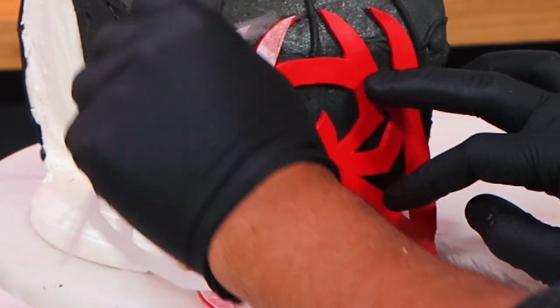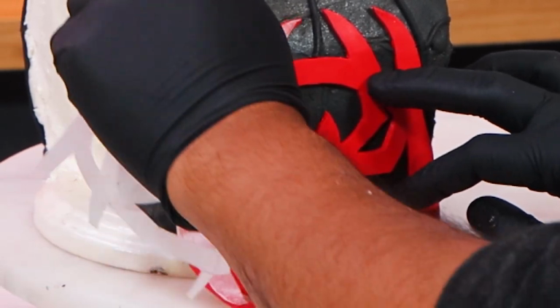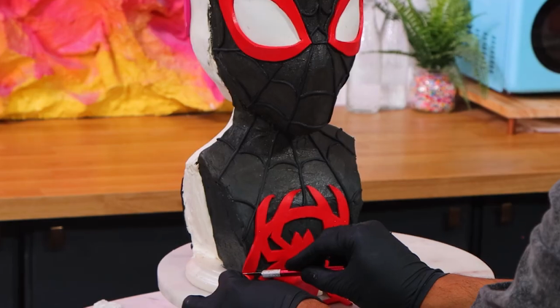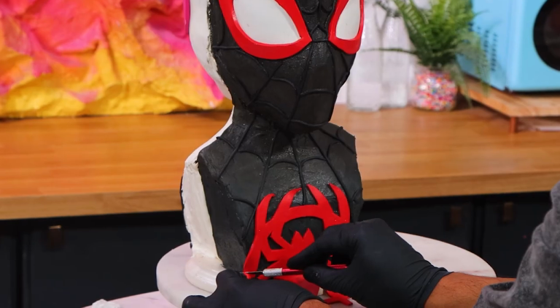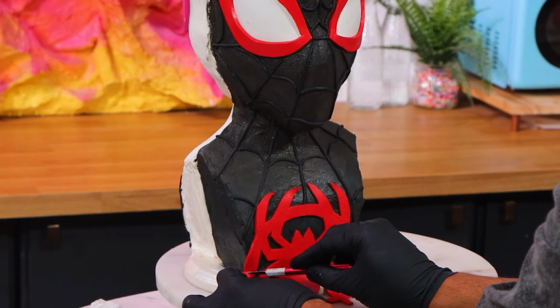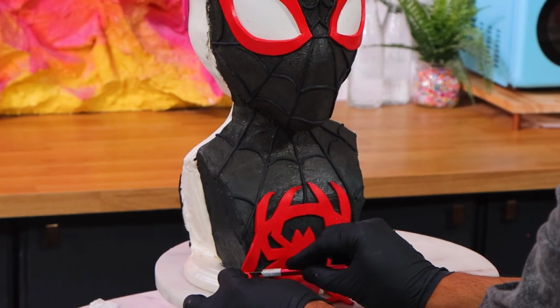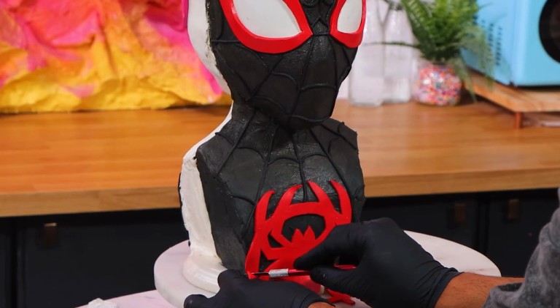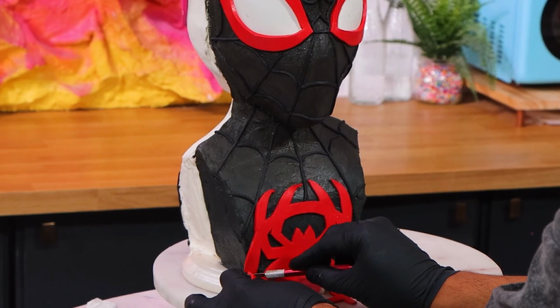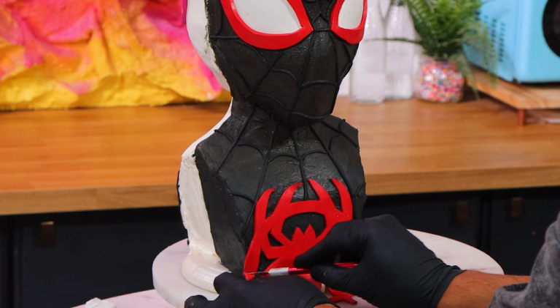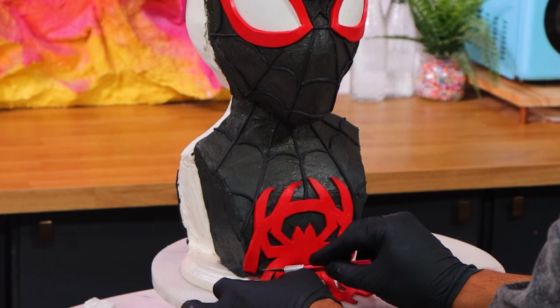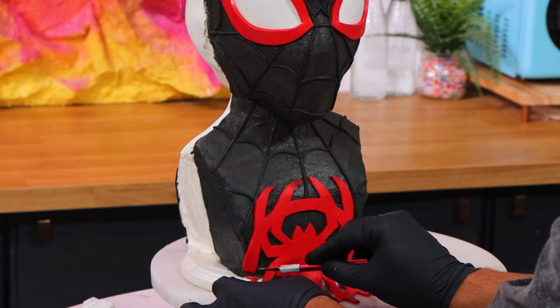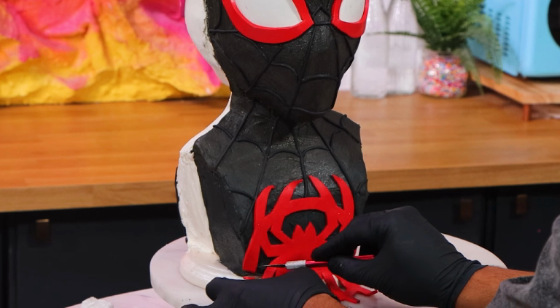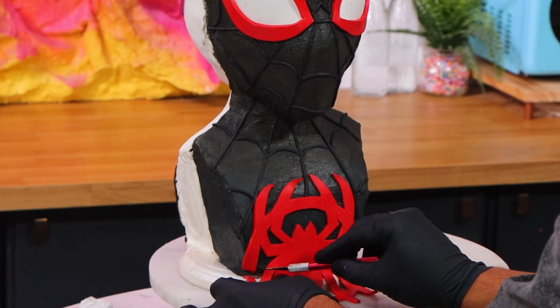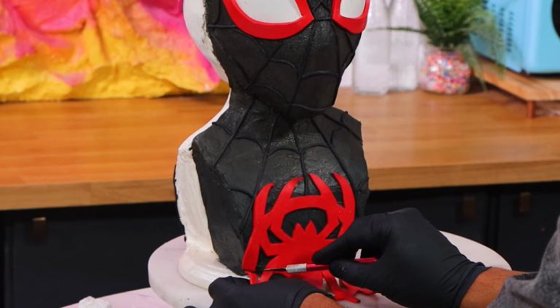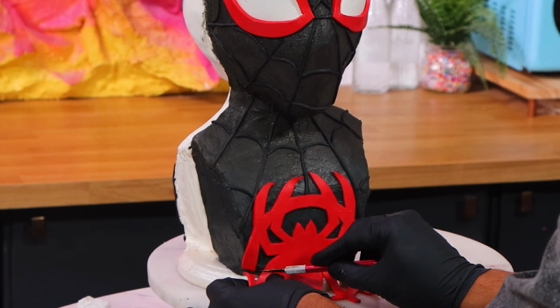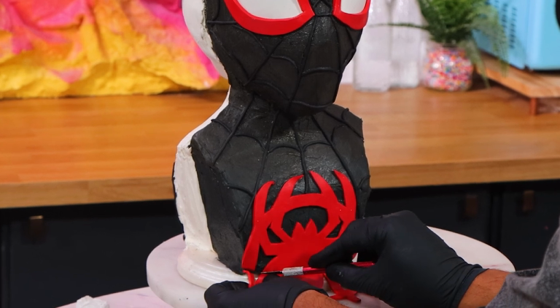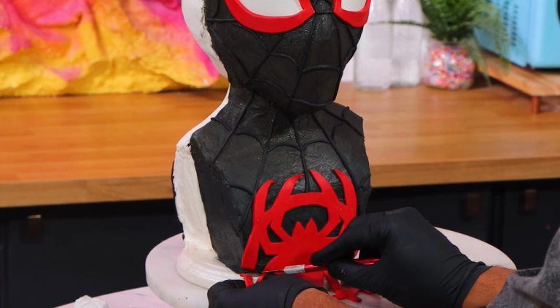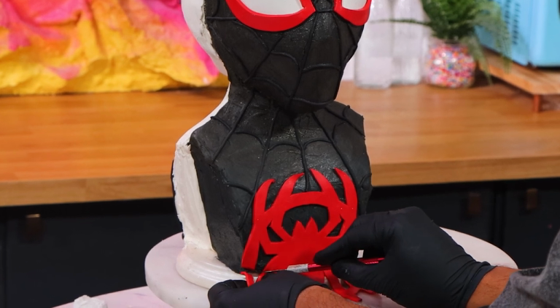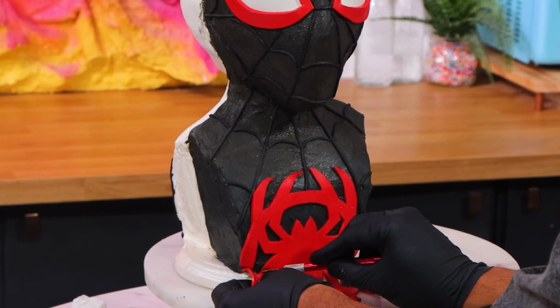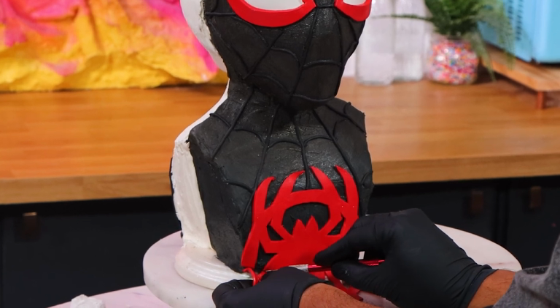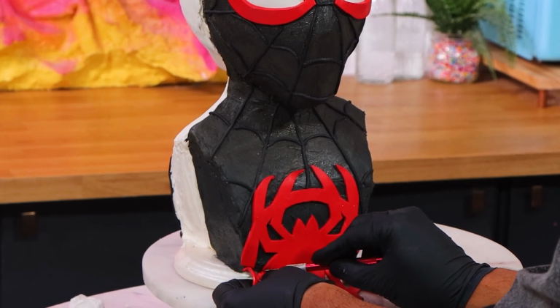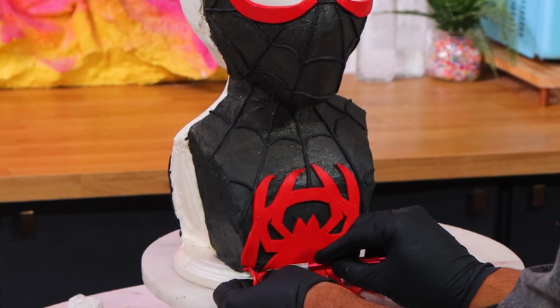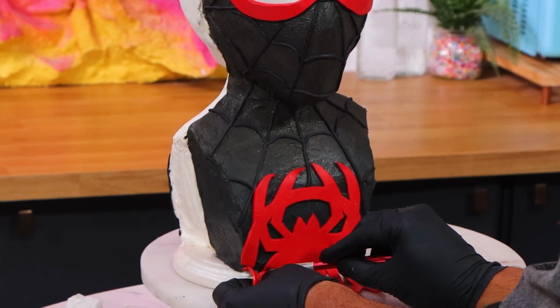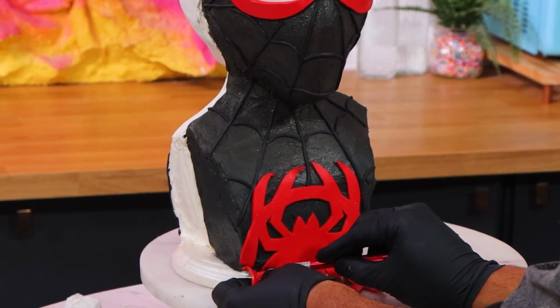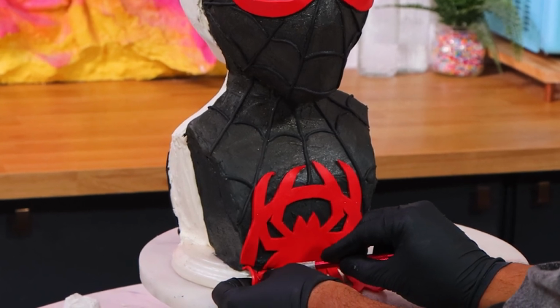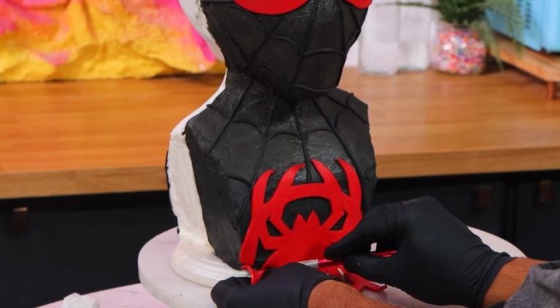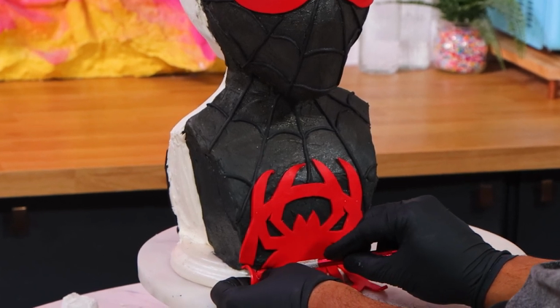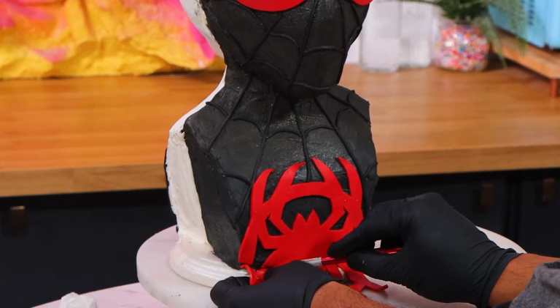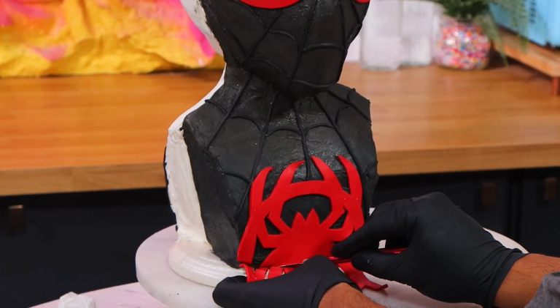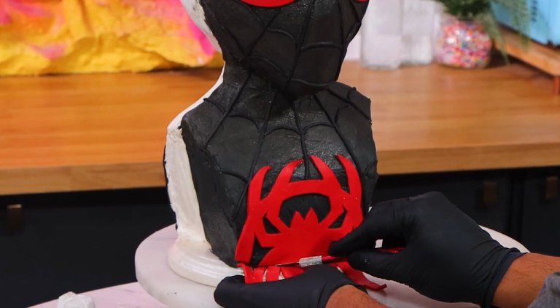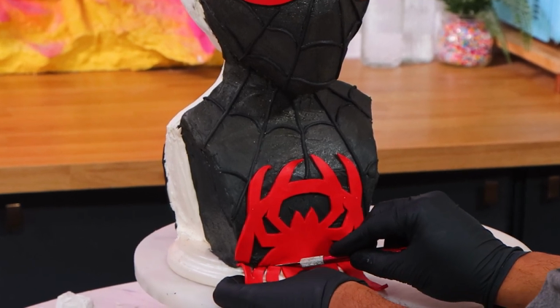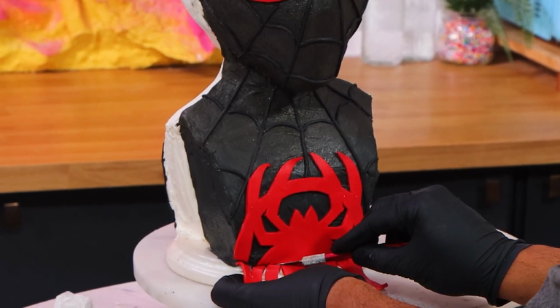I think the next cake I'm going to create is a Spider-Man T-Rex. It just looks so badass.